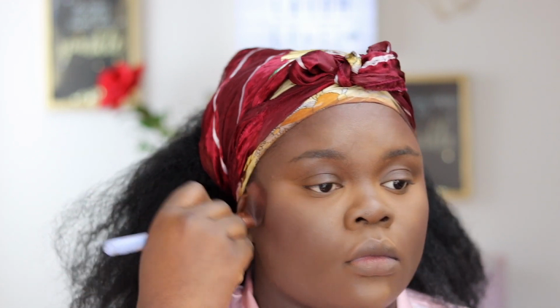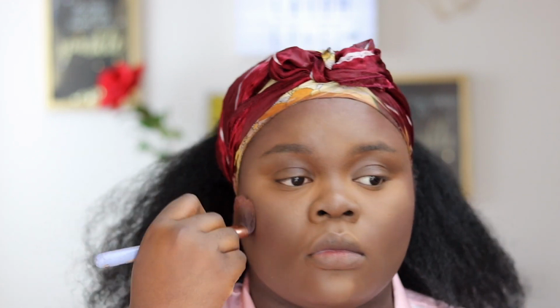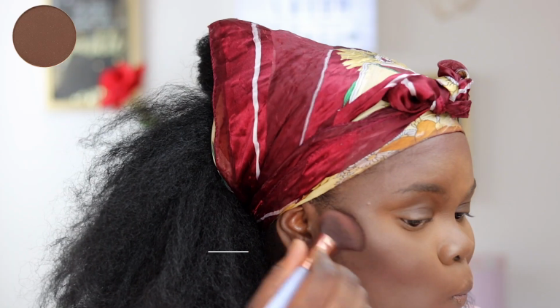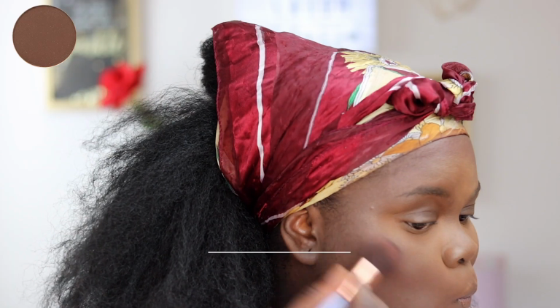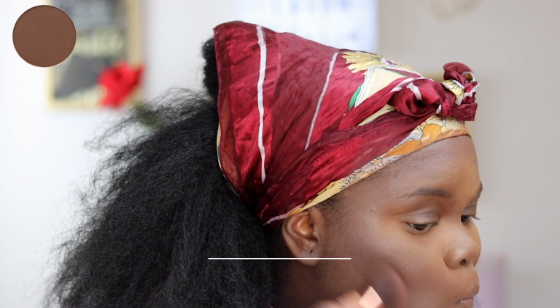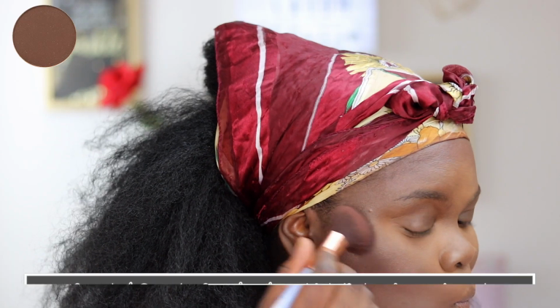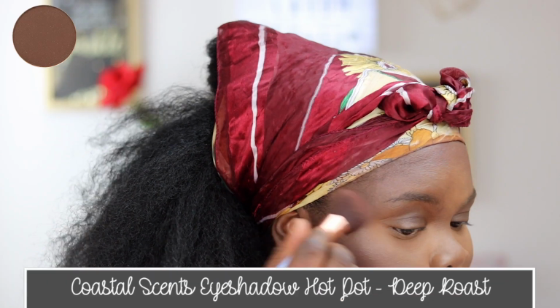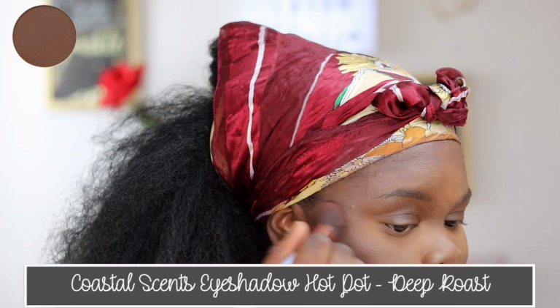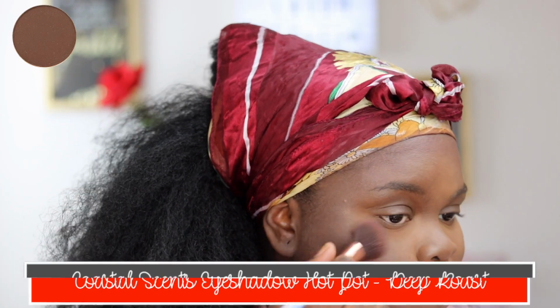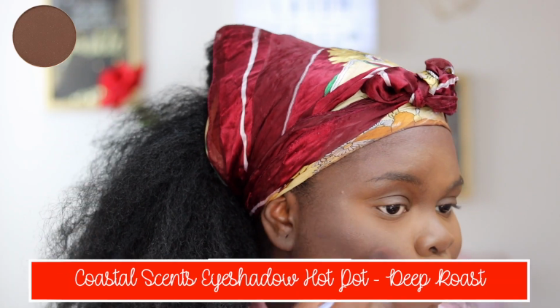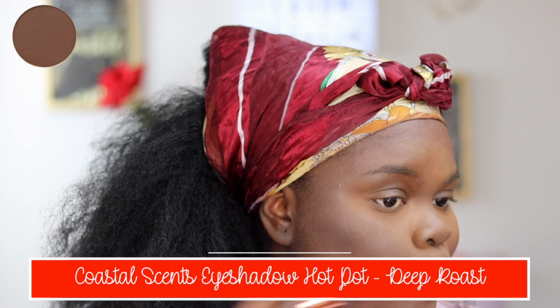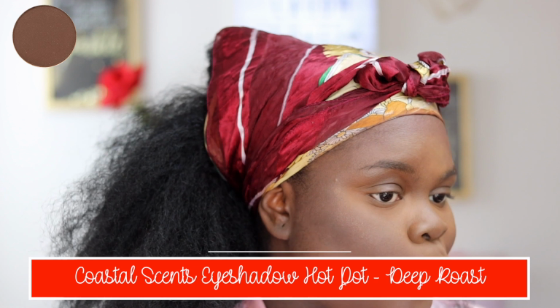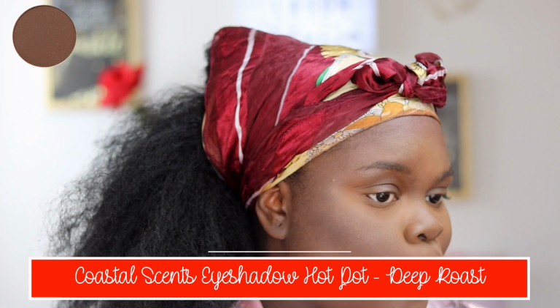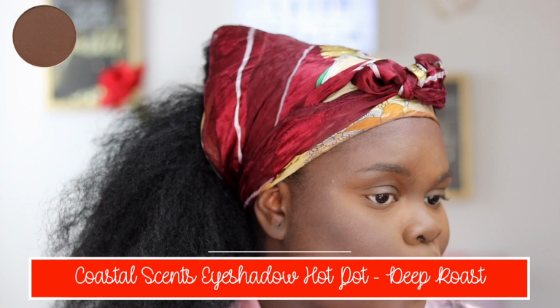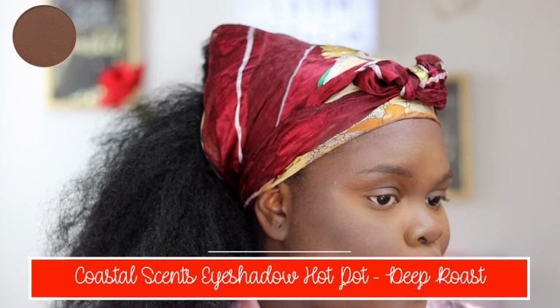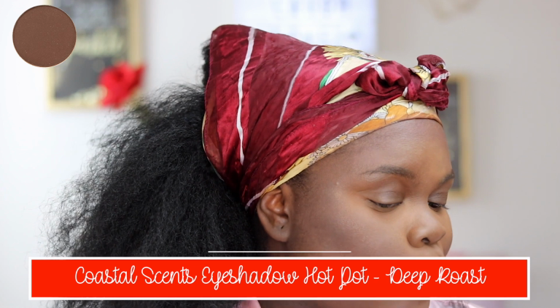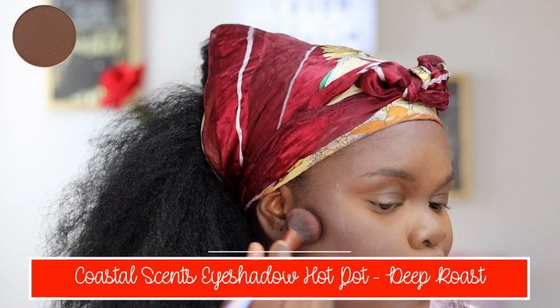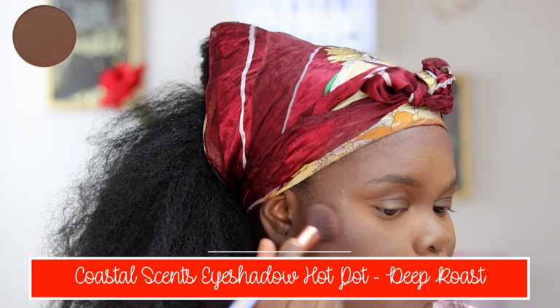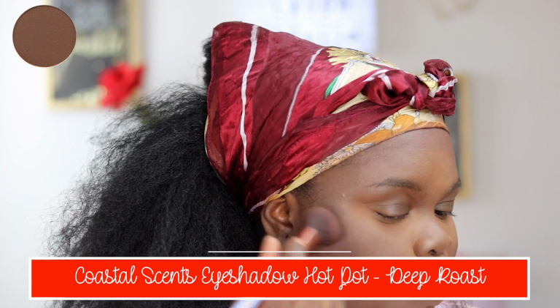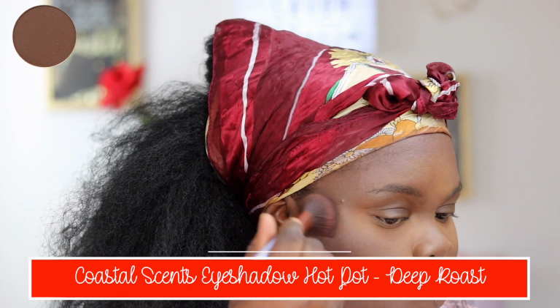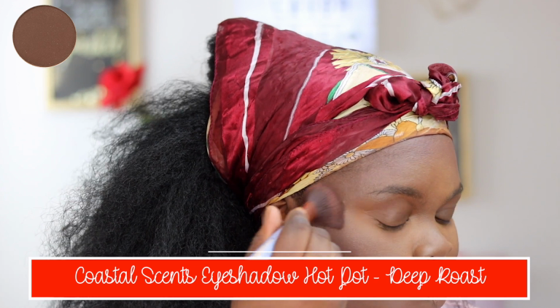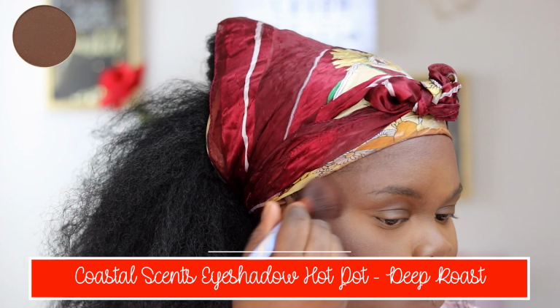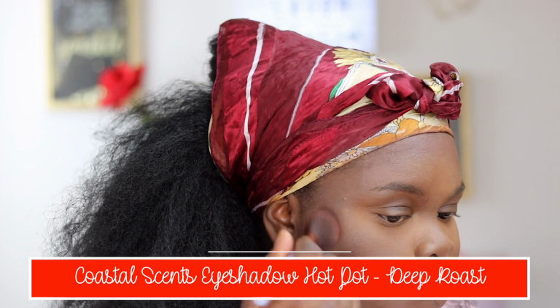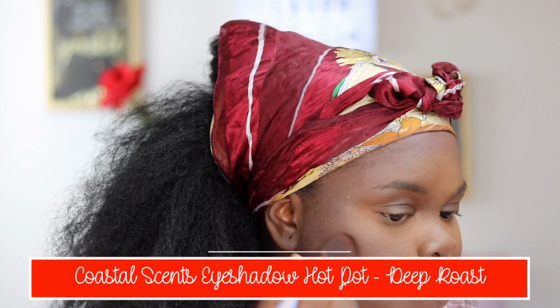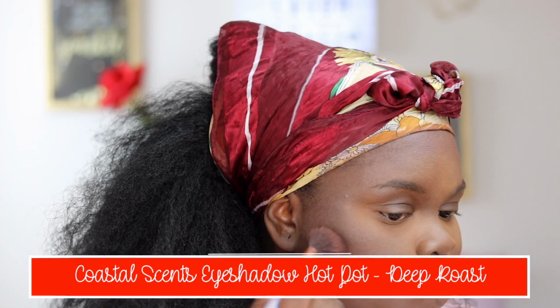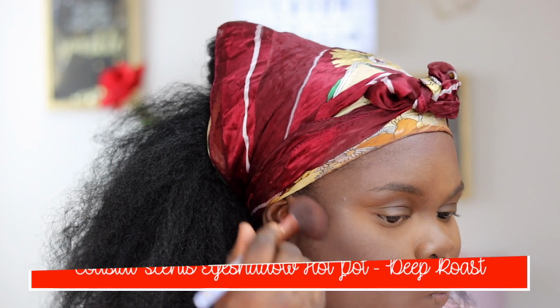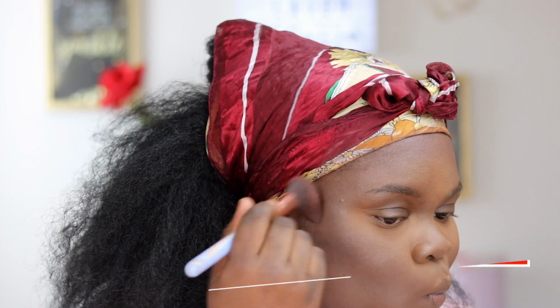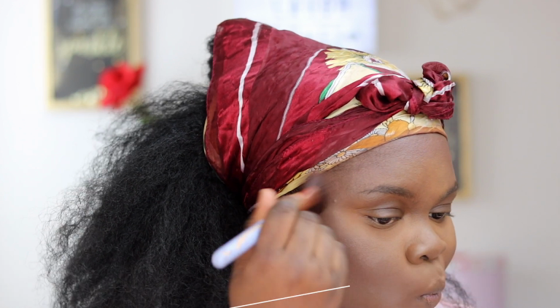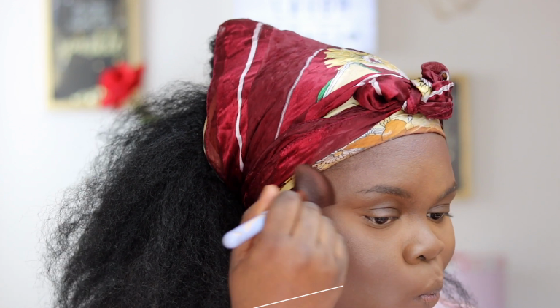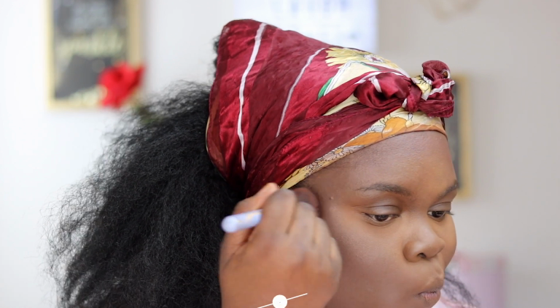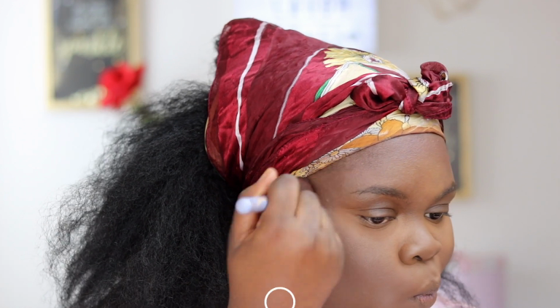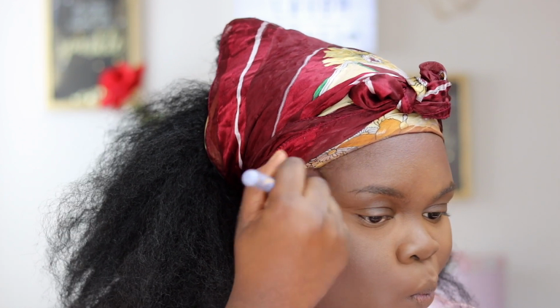For my actual contour I'm going in with my Coastal Scents eyeshadow Hot Pot, and this is the one in Deep Rose.